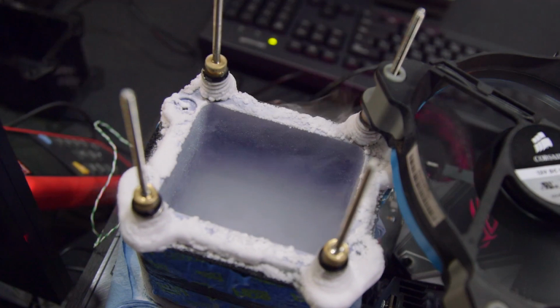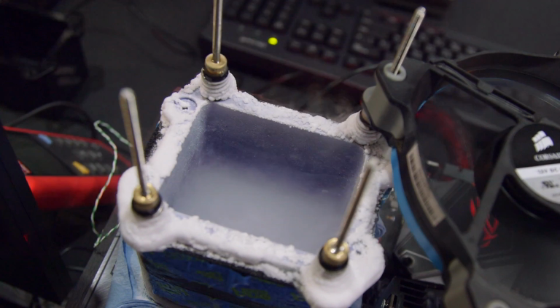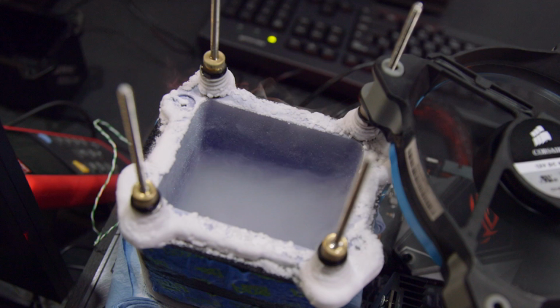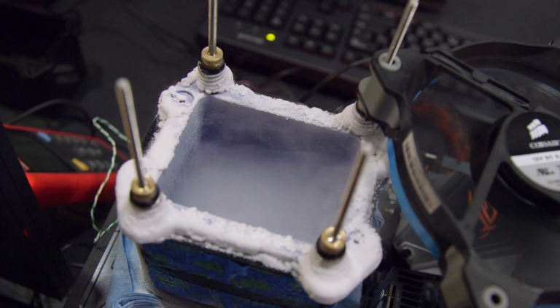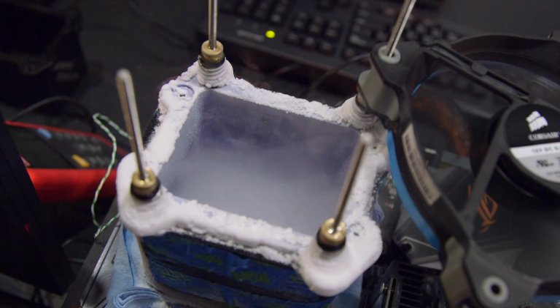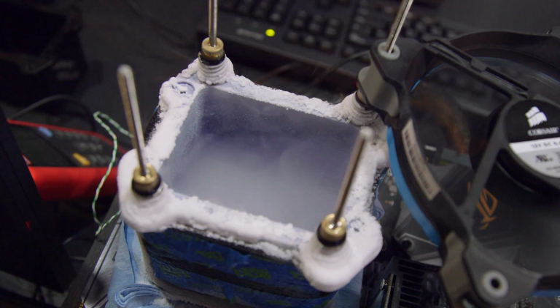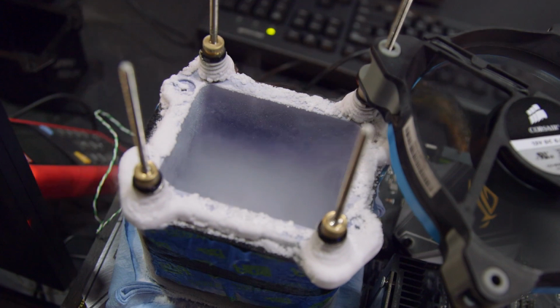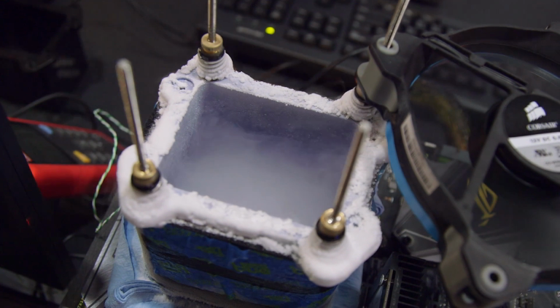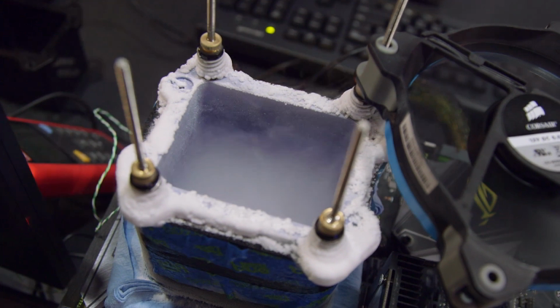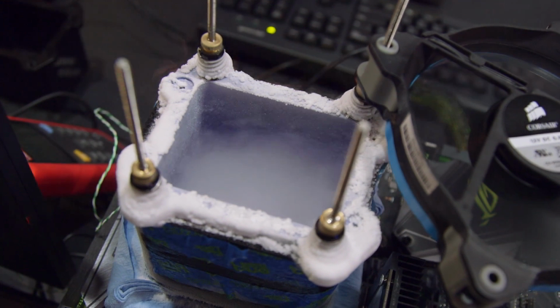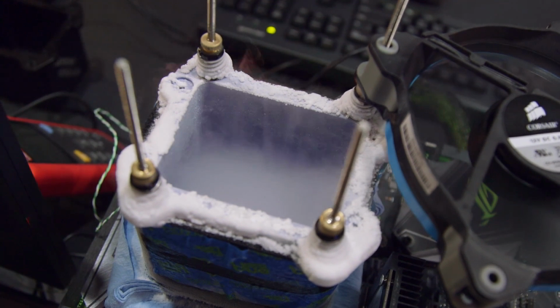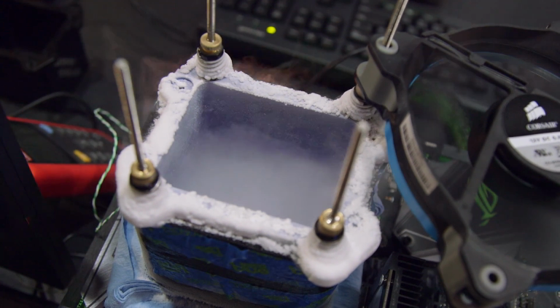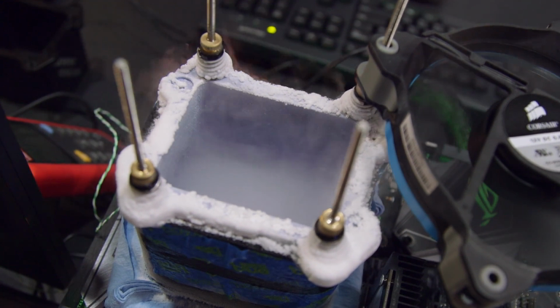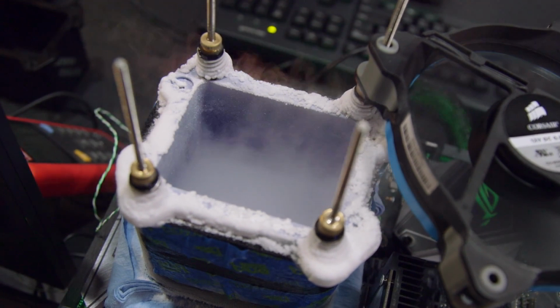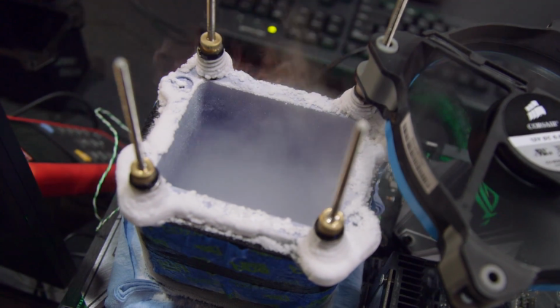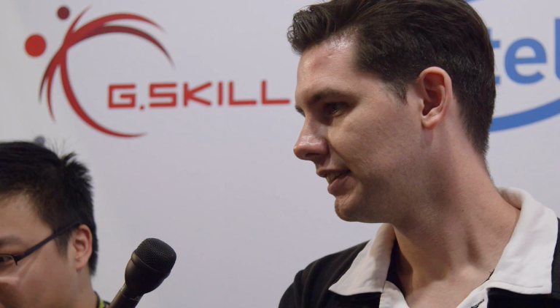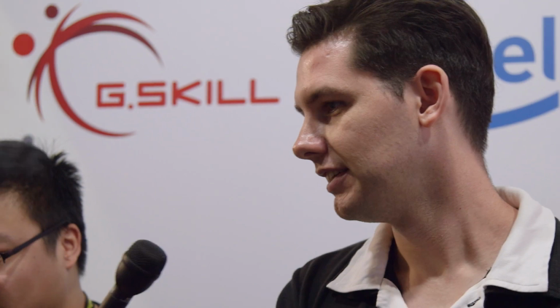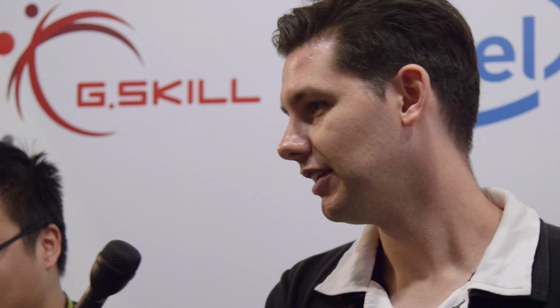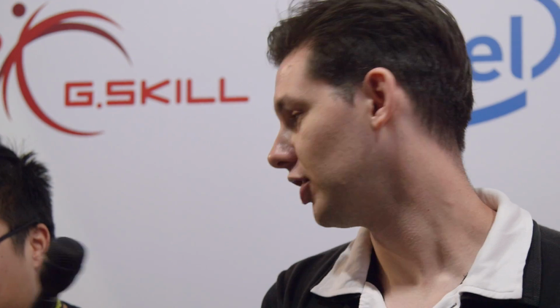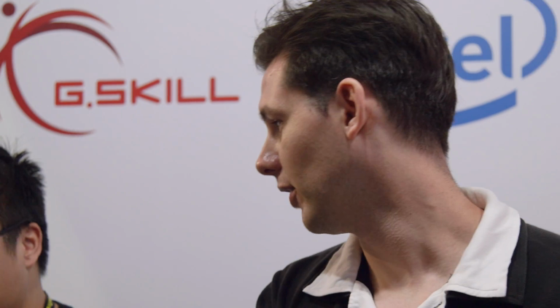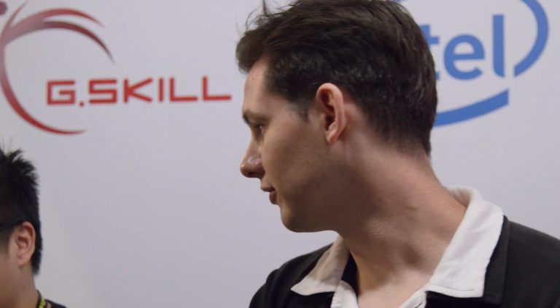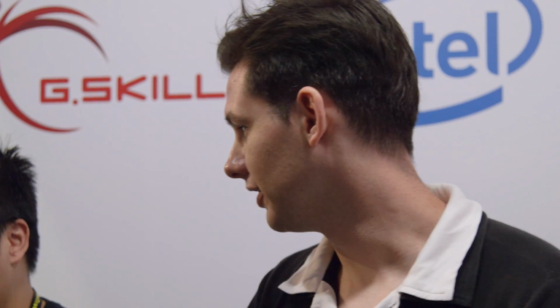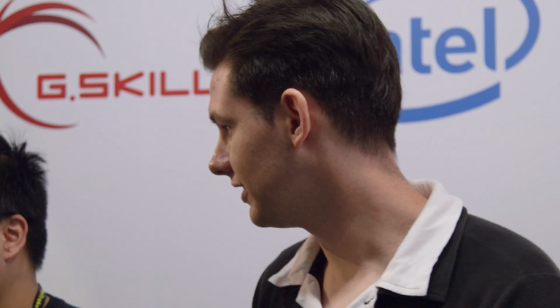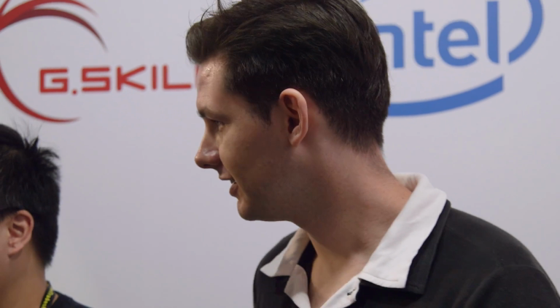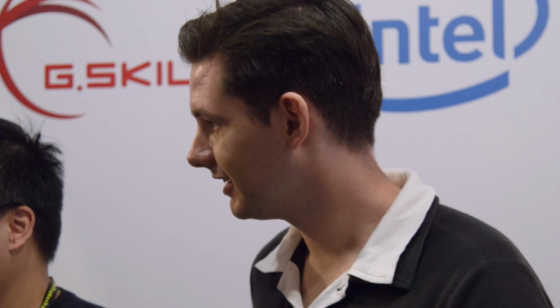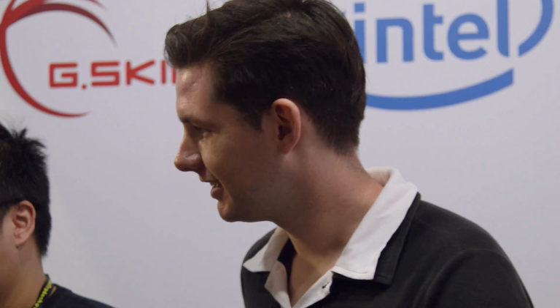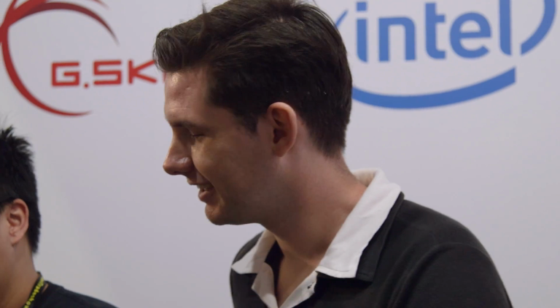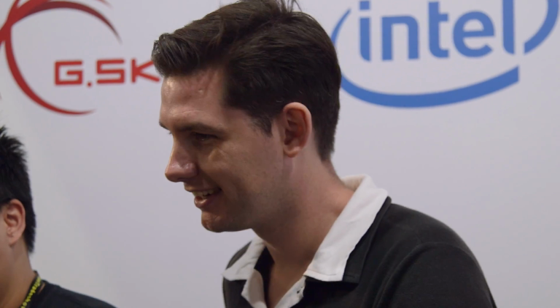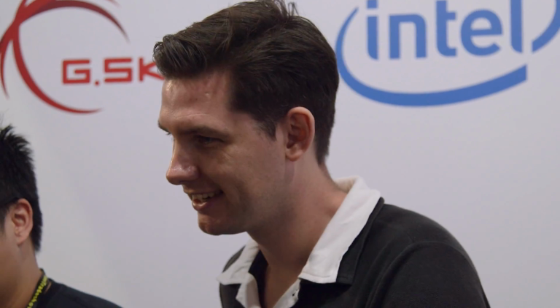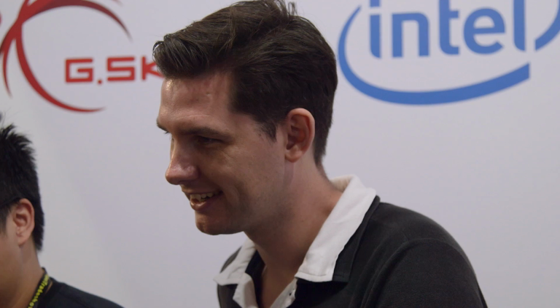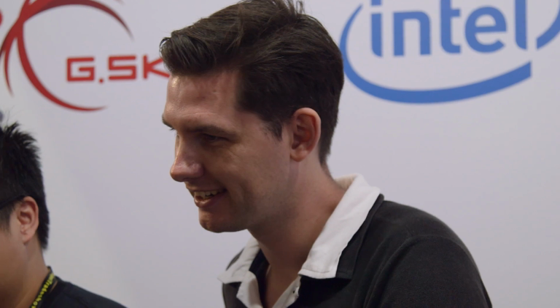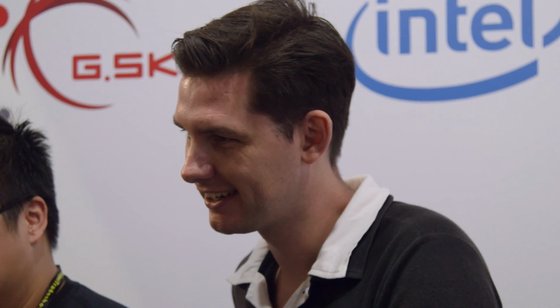Should I push to 7 gigahertz now? Are you ready for it? Are you sure? Let's do this, let's do it.